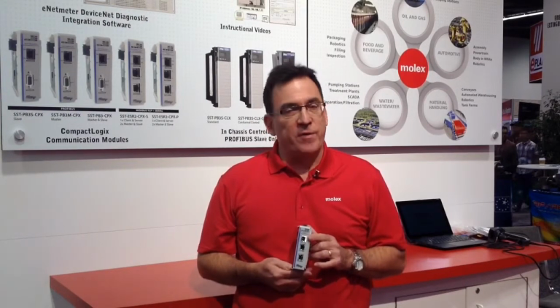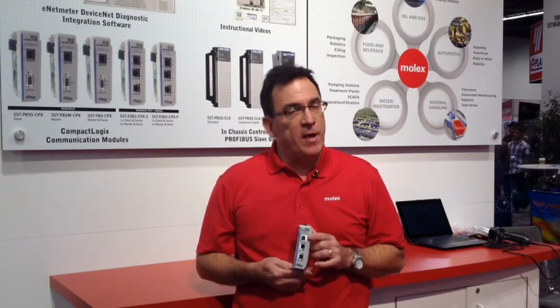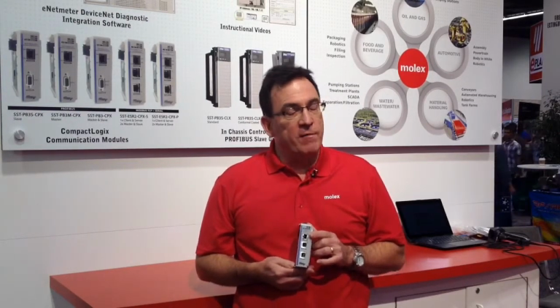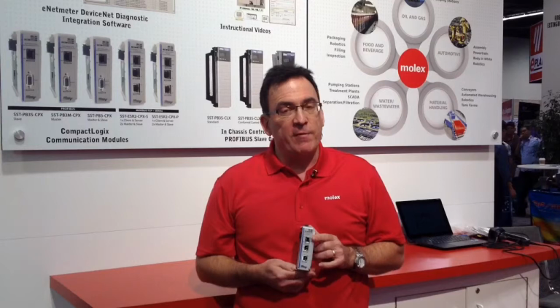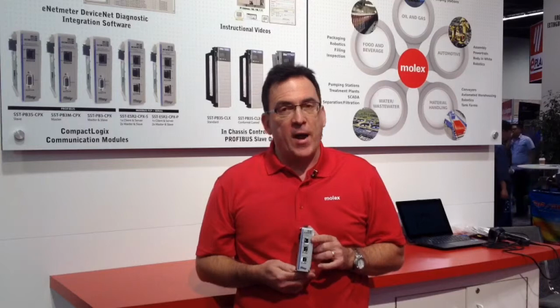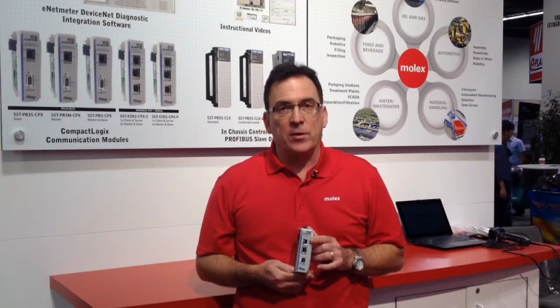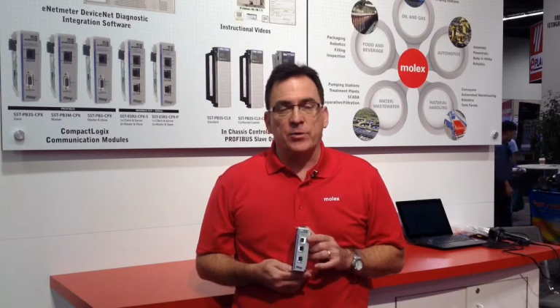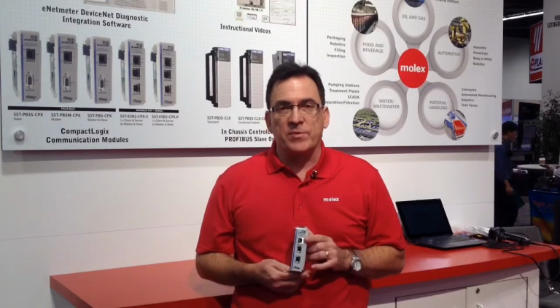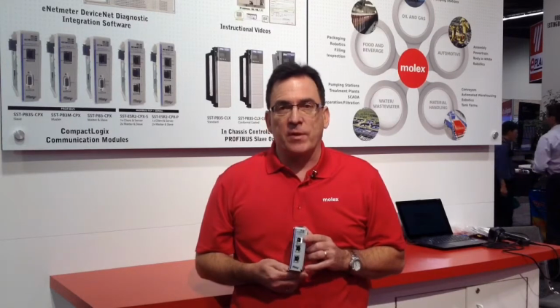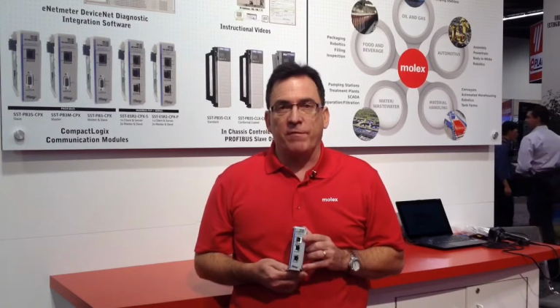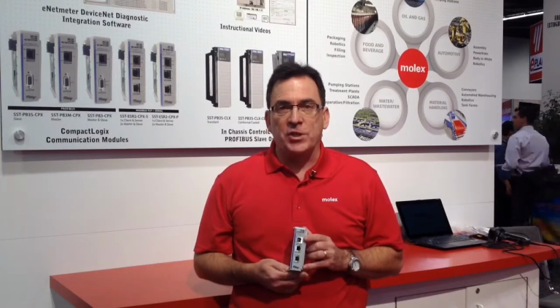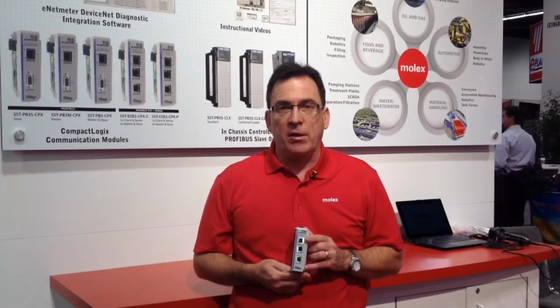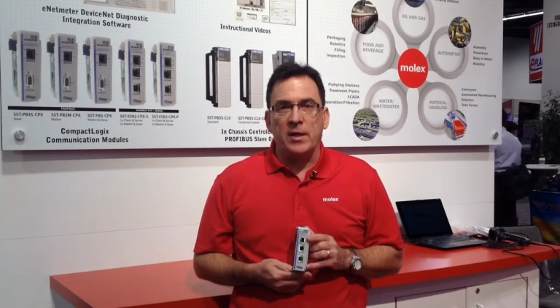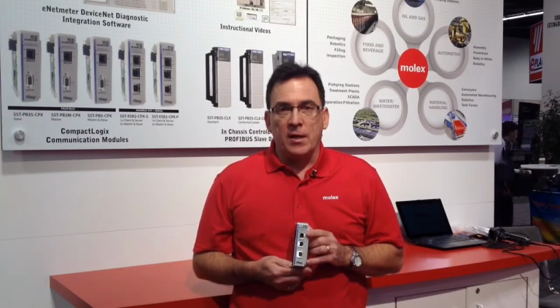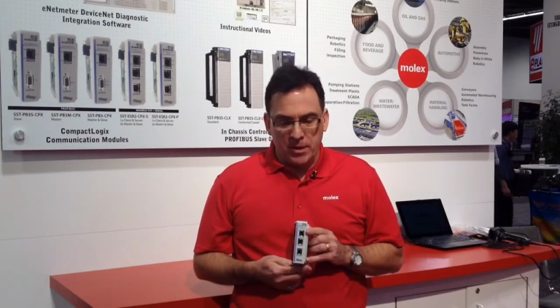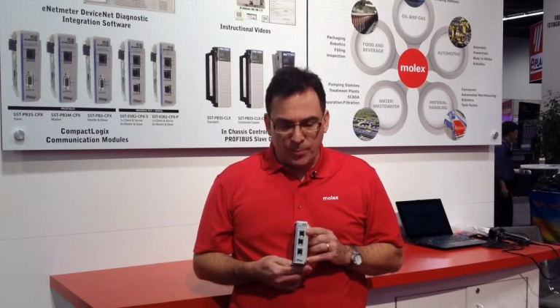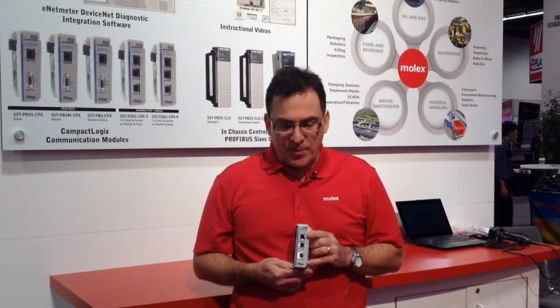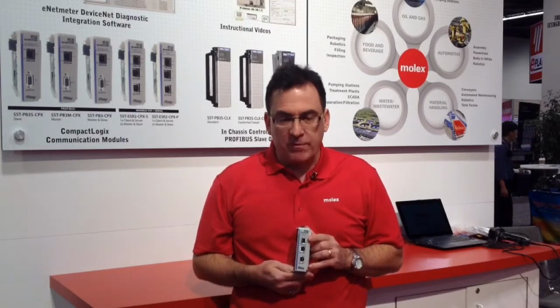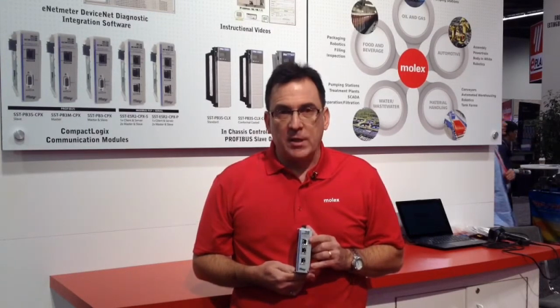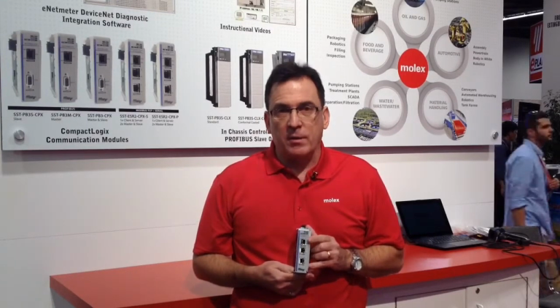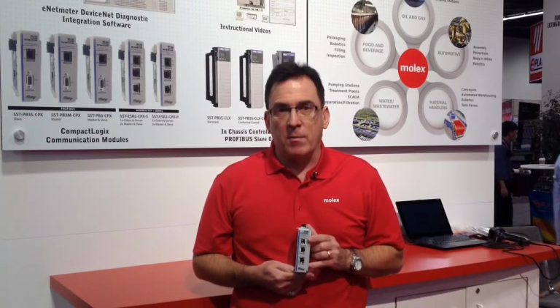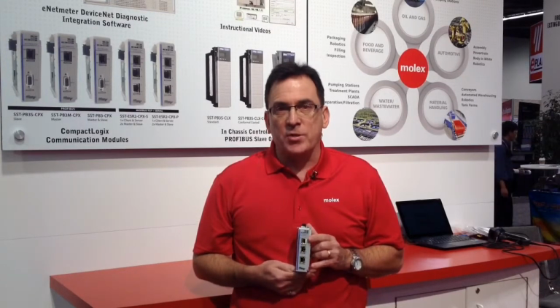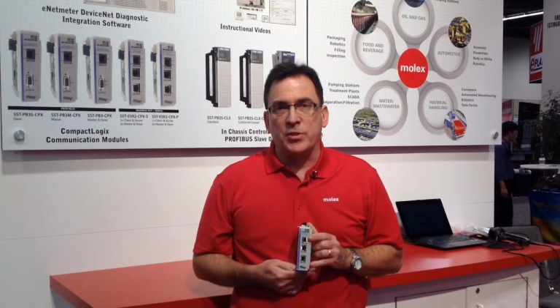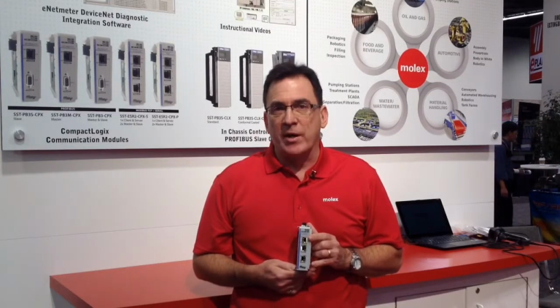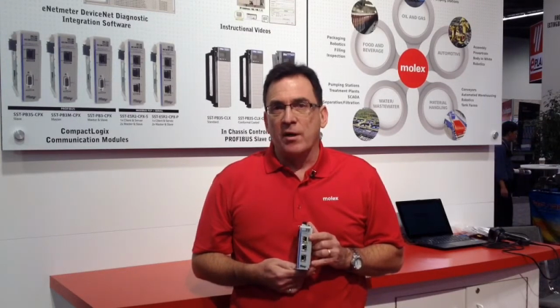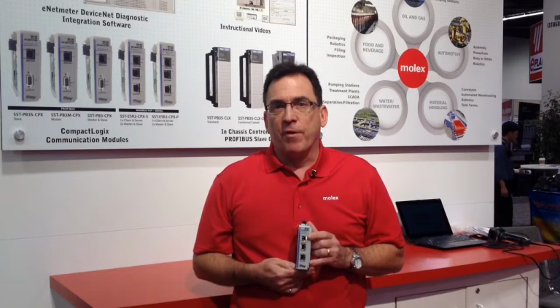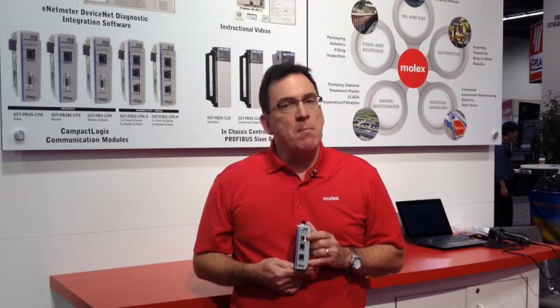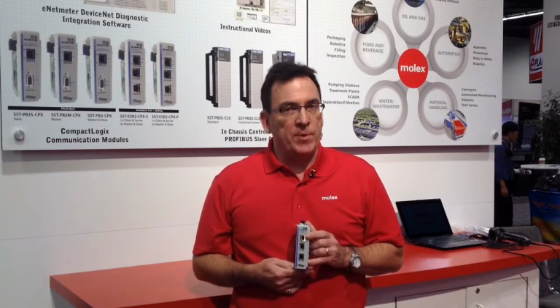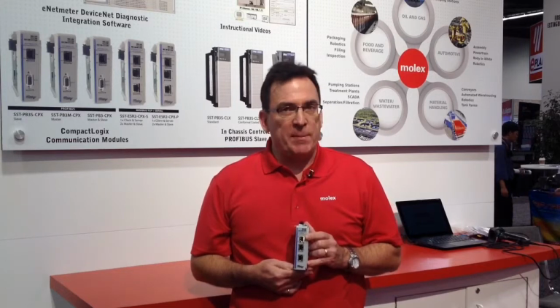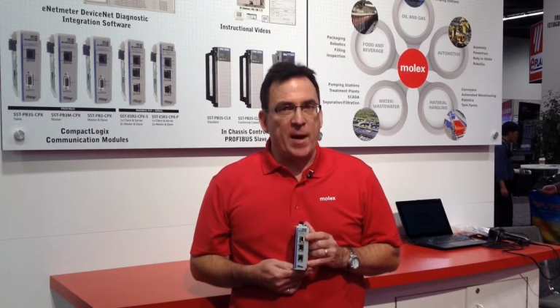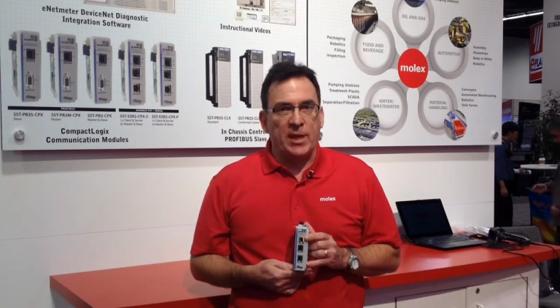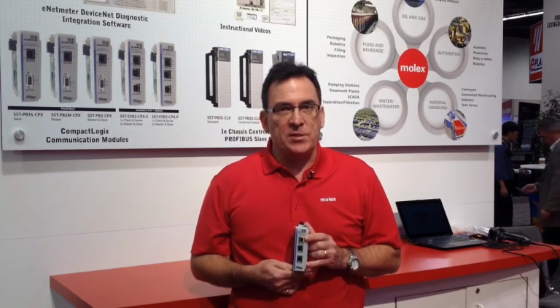So it's very practical in terms of the functionality. The purpose of the module is great for any Modbus type of applications.